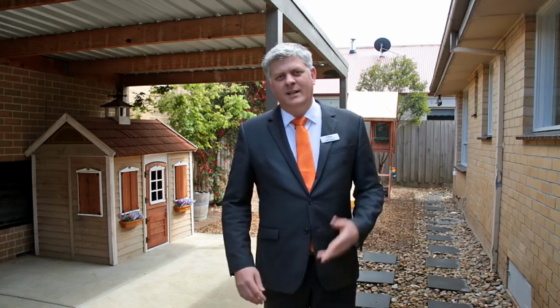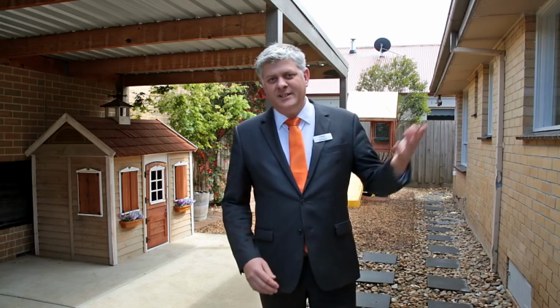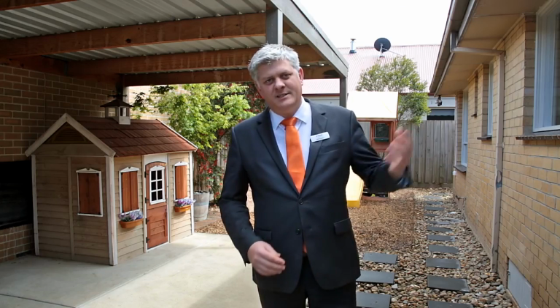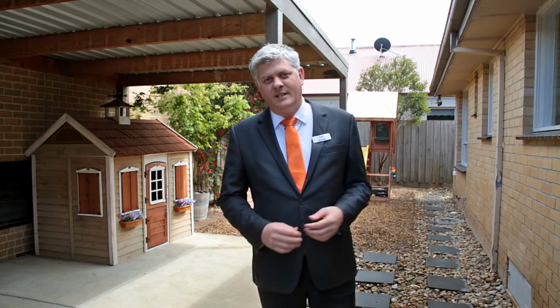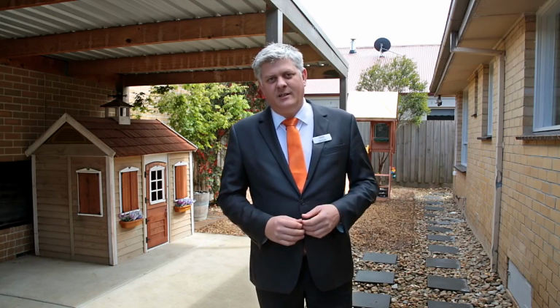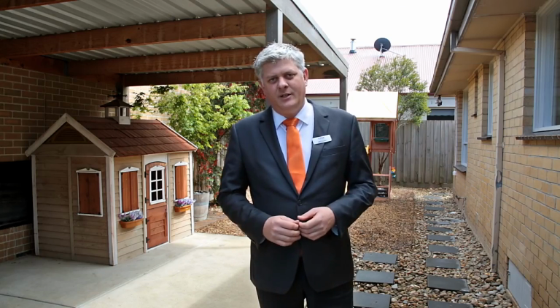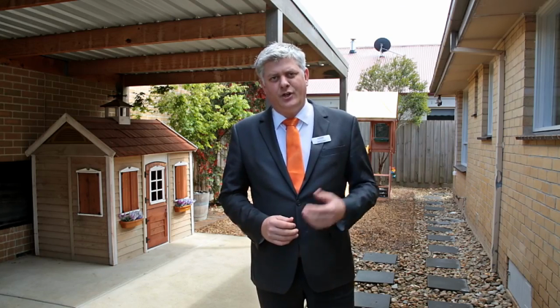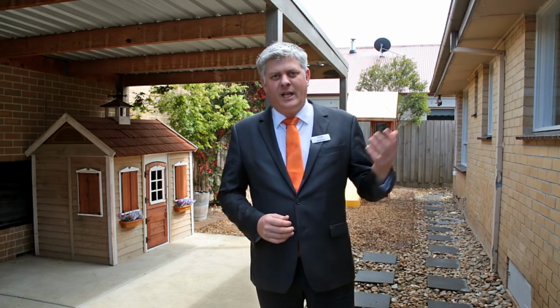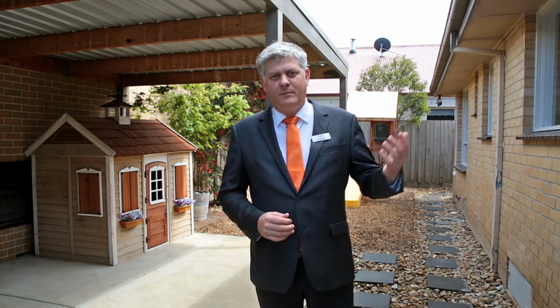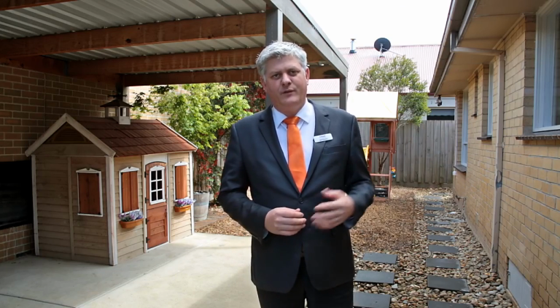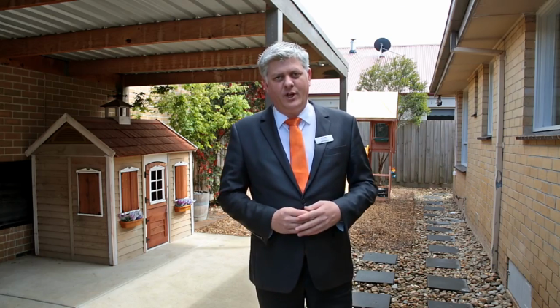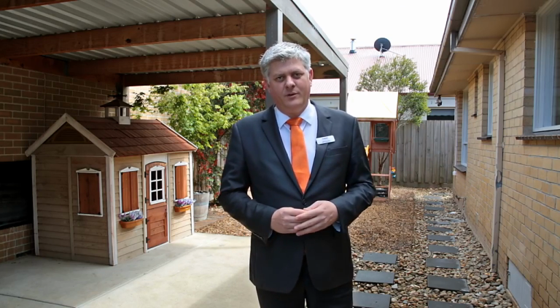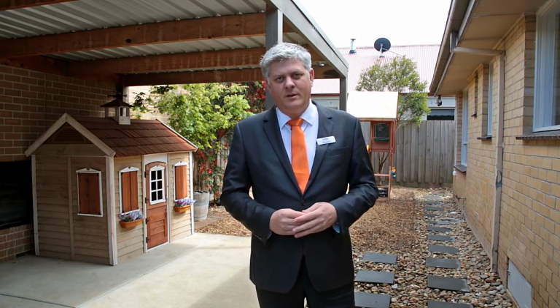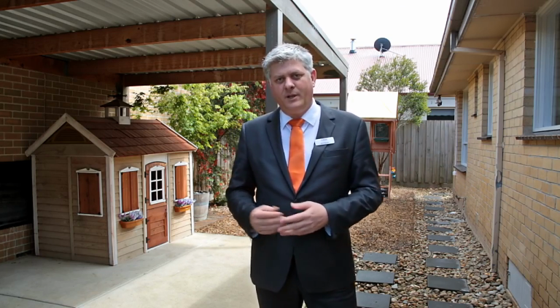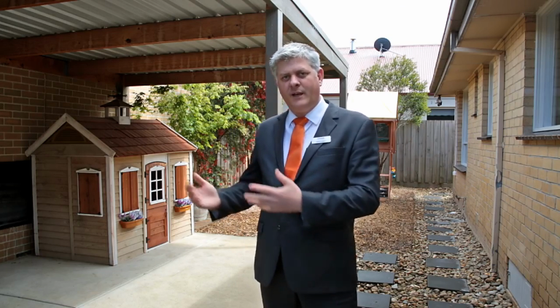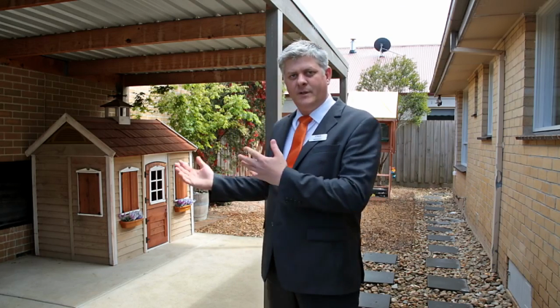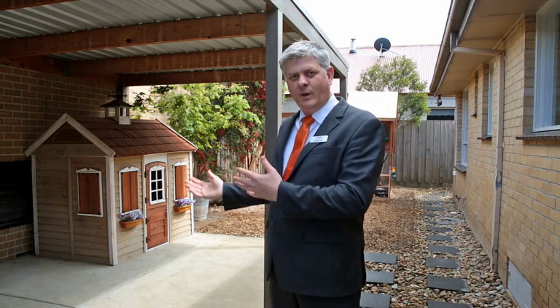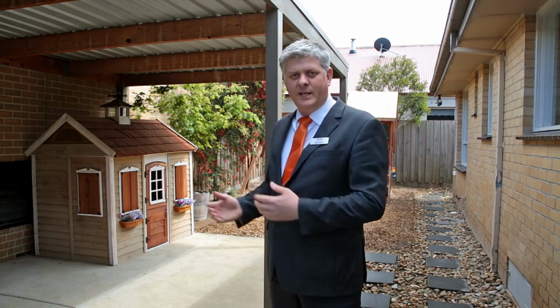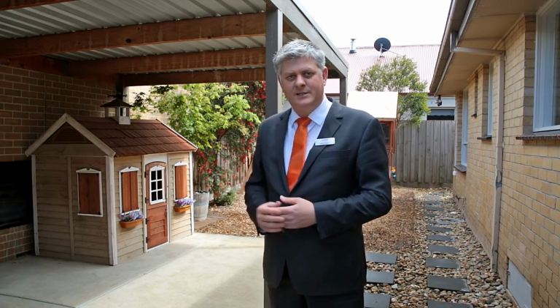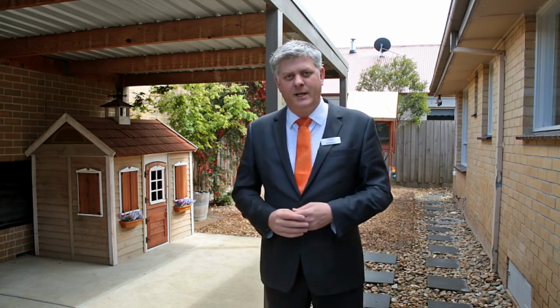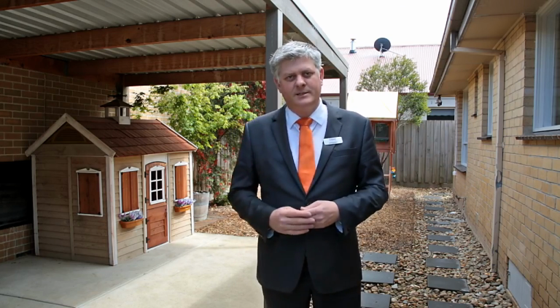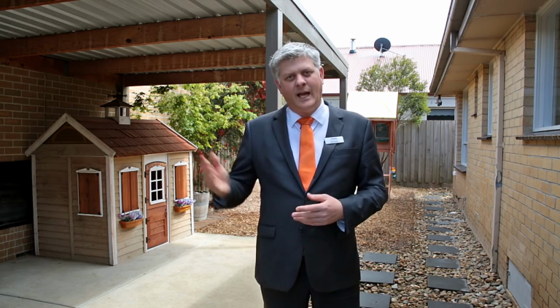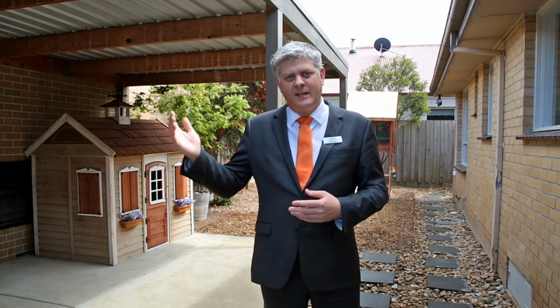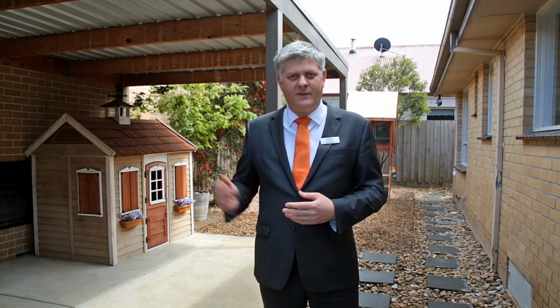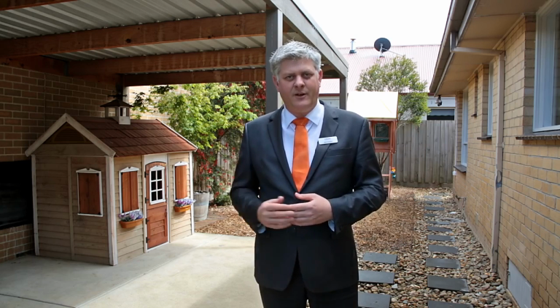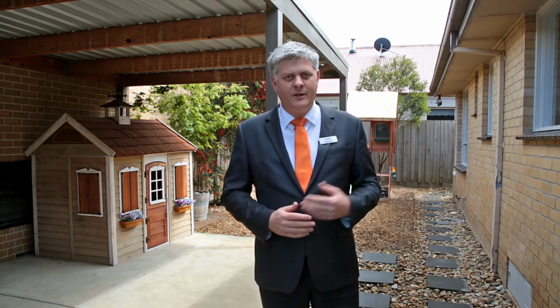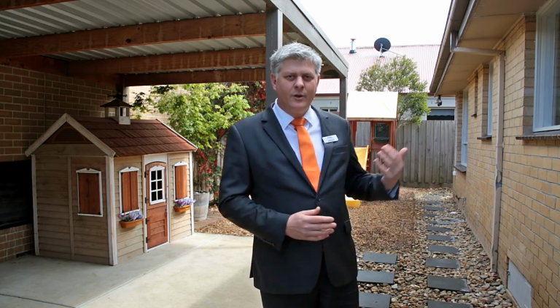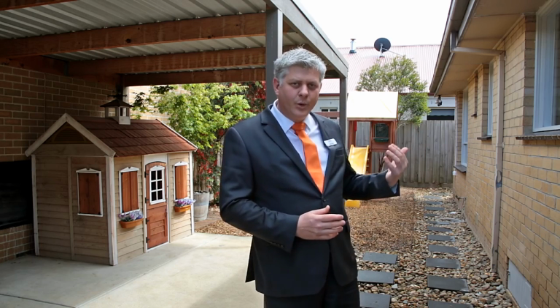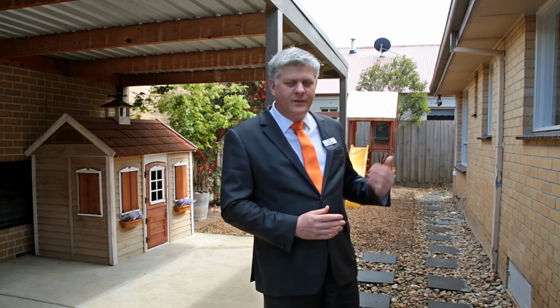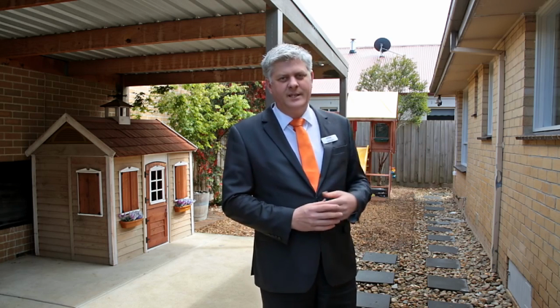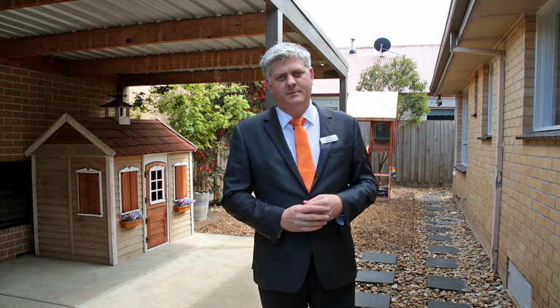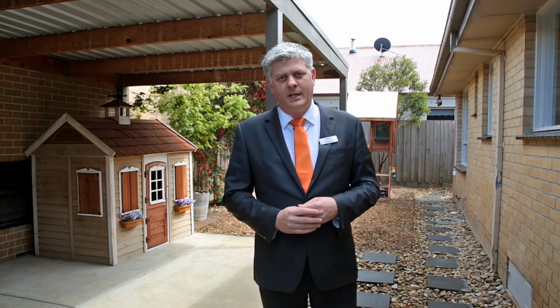As you can see, you not only have a beautiful home, but you have a great yard space, undercover area, and room for the kids to play.